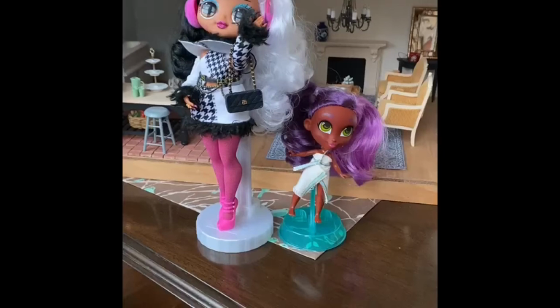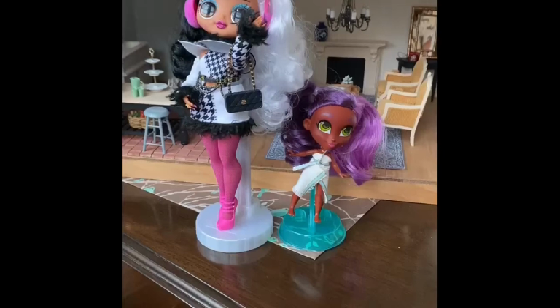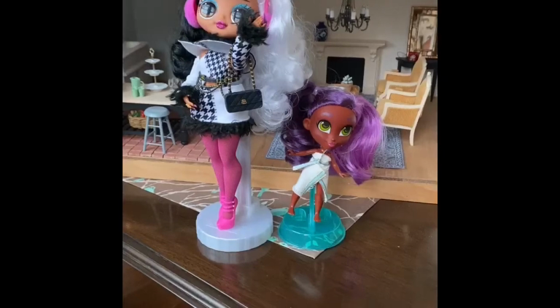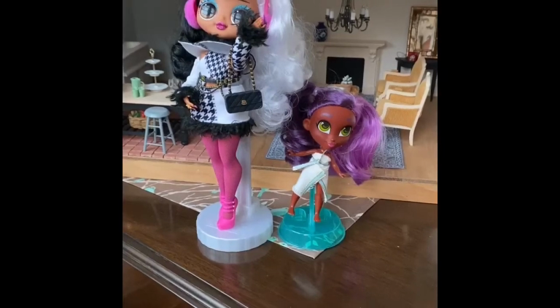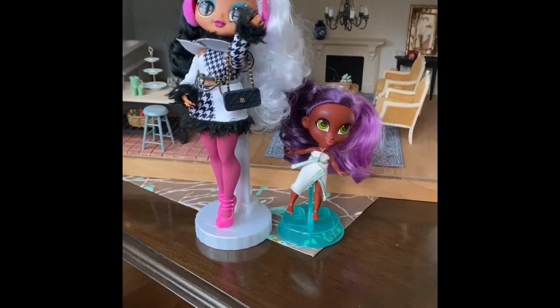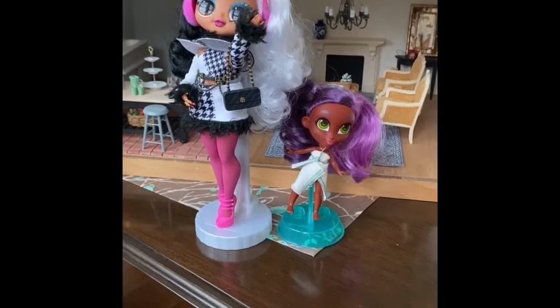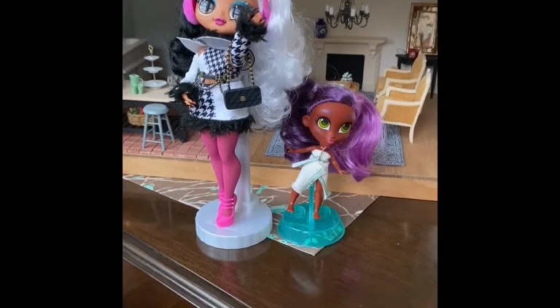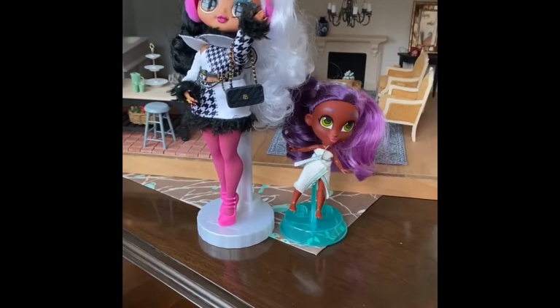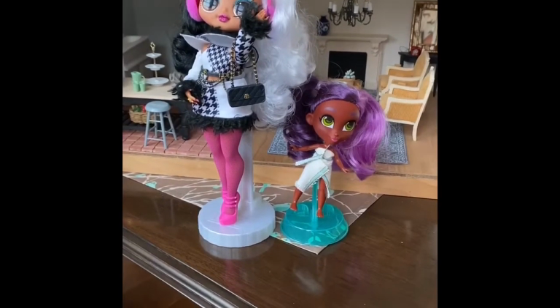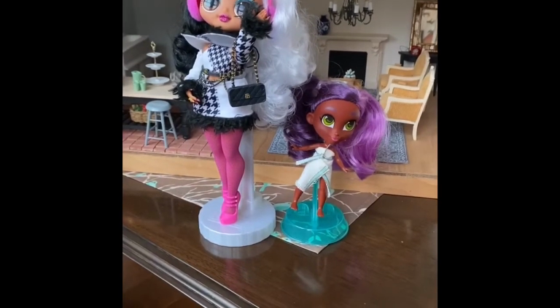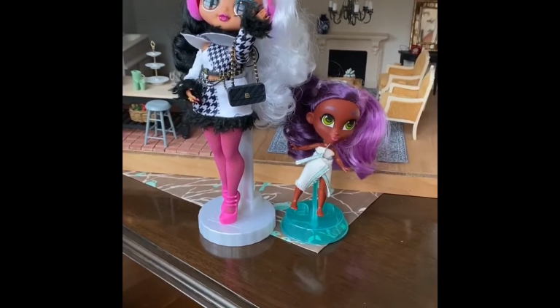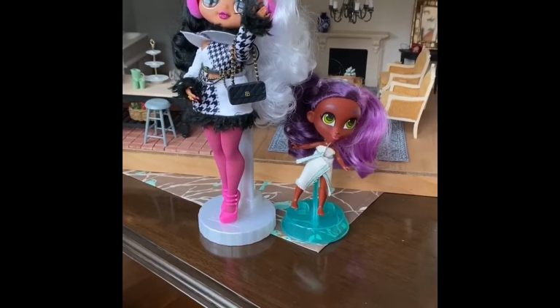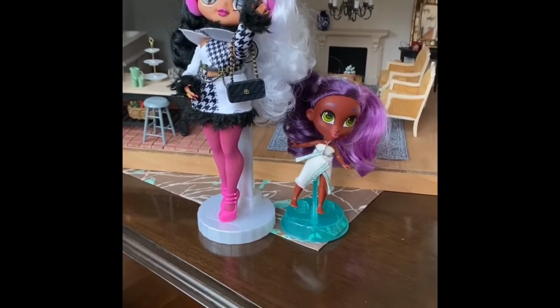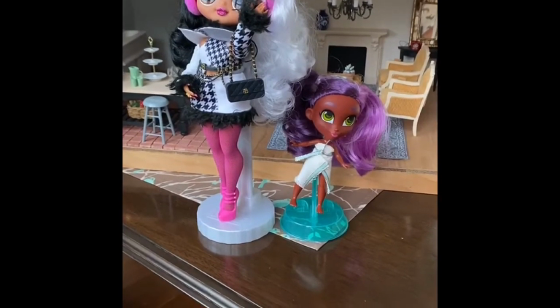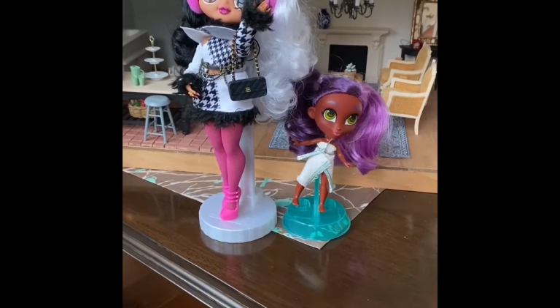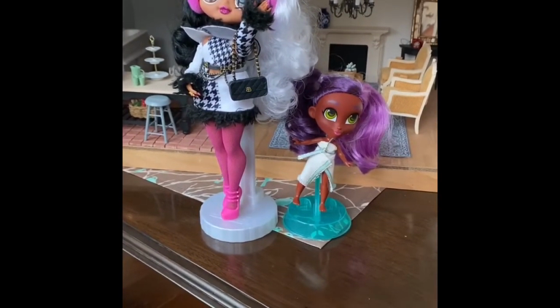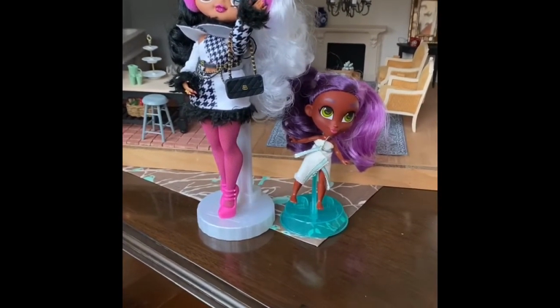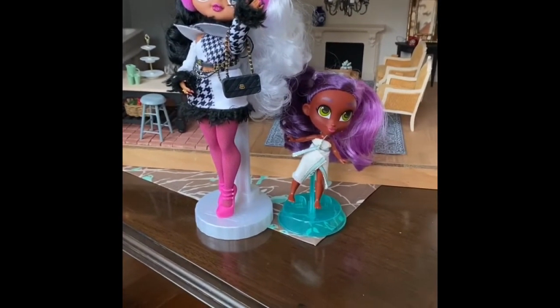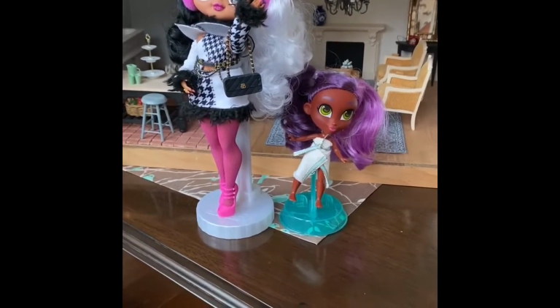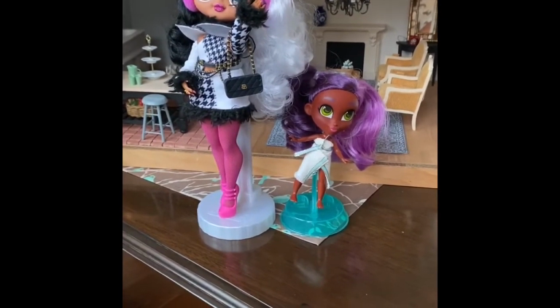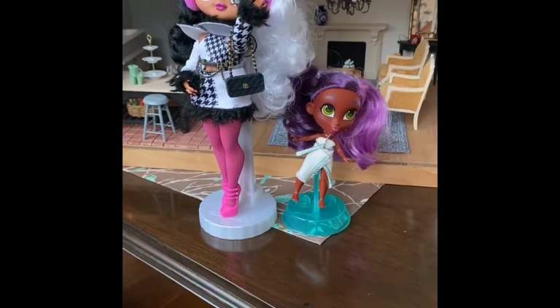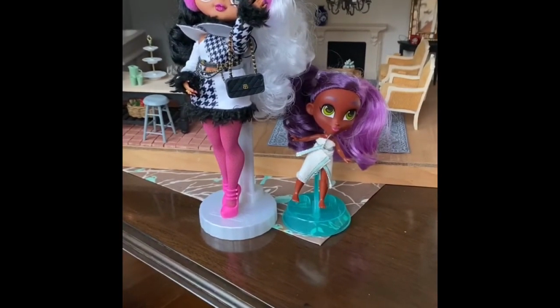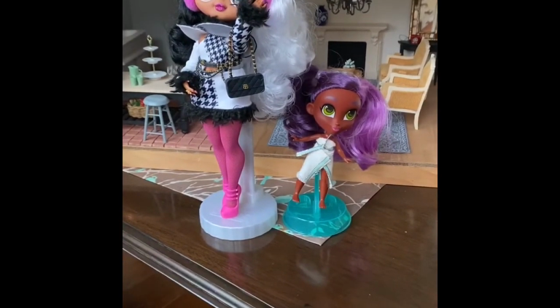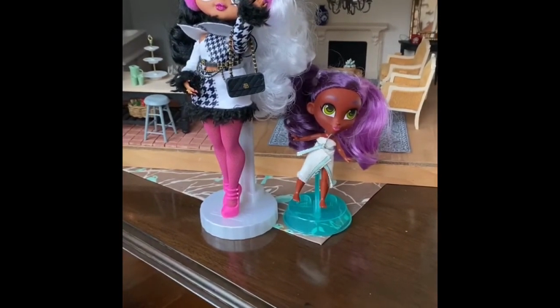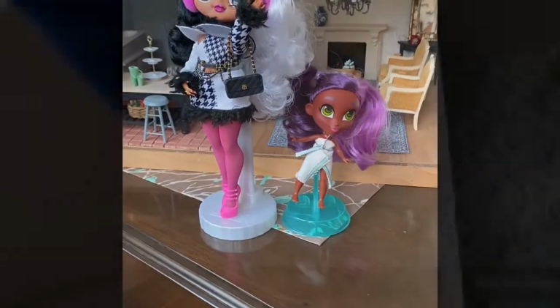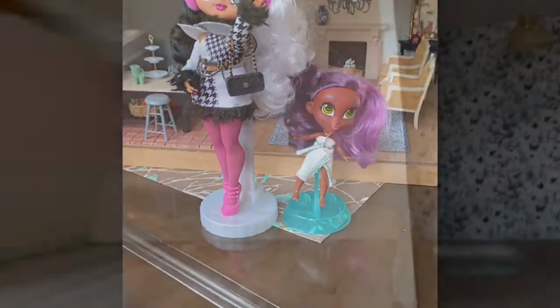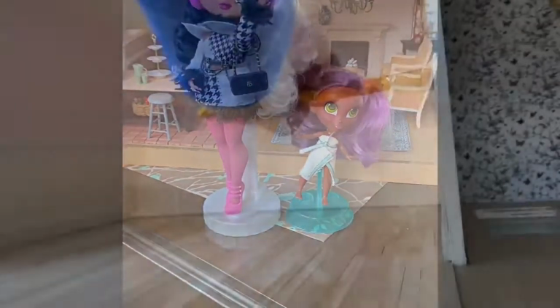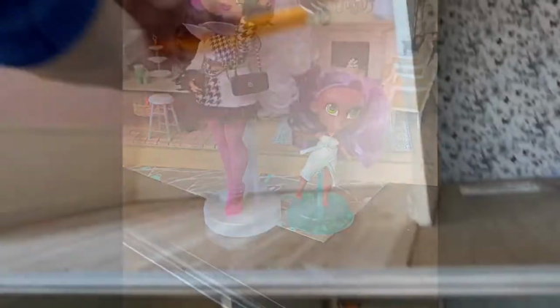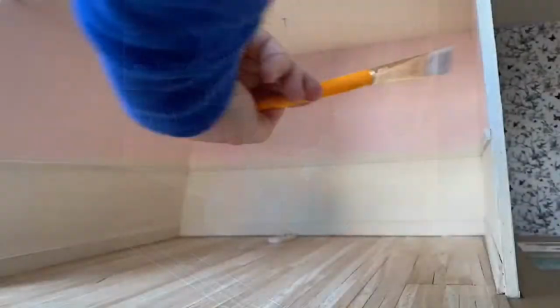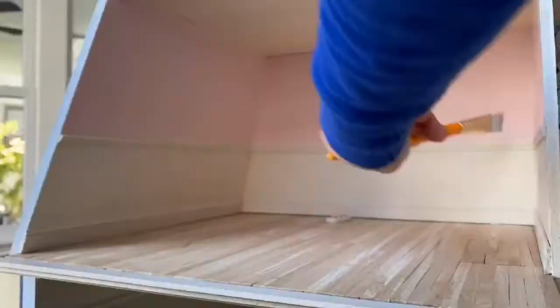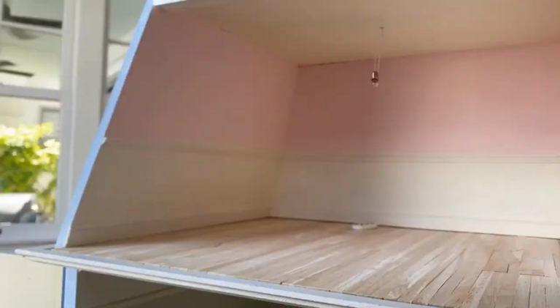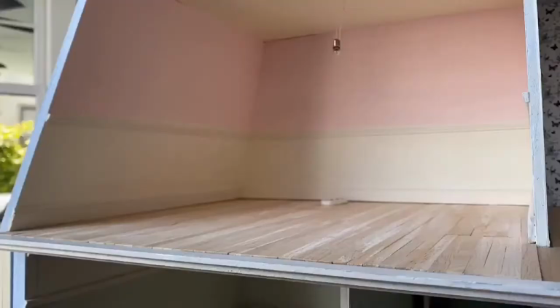Hi, it's Lily and Lizzie and we're back. We have decided to wallpaper the two upstairs bedrooms.